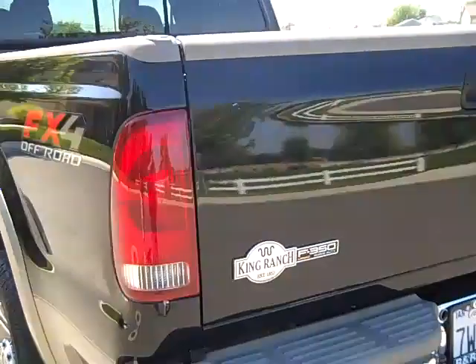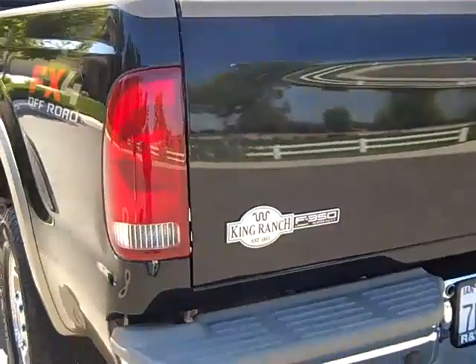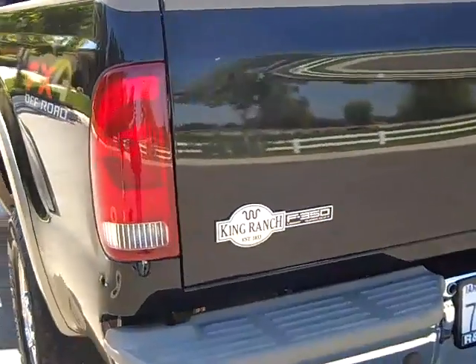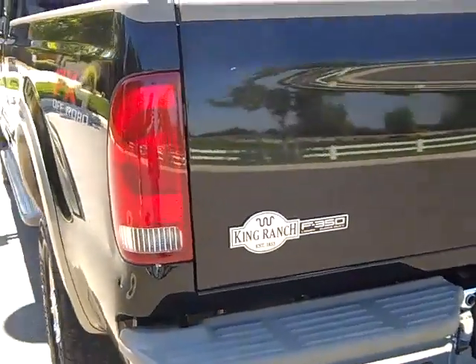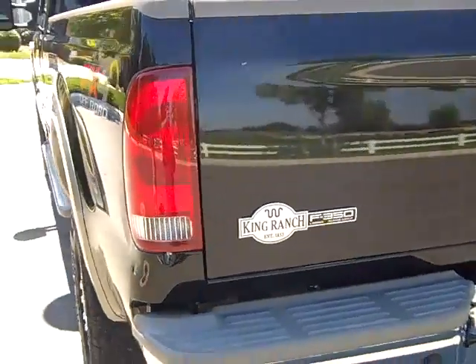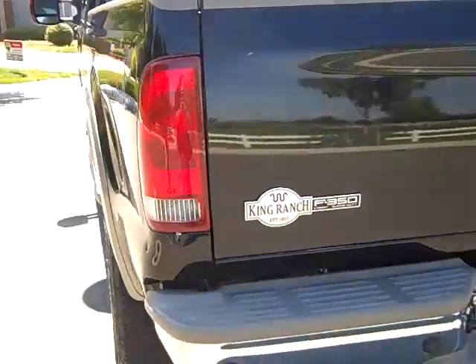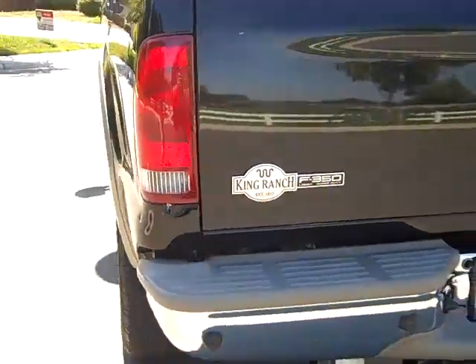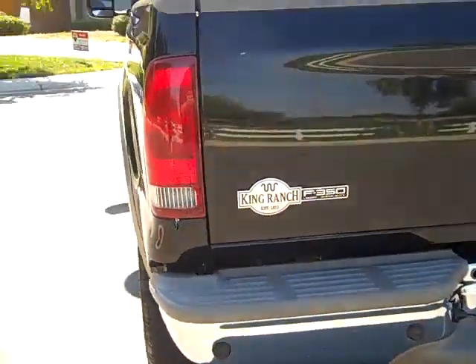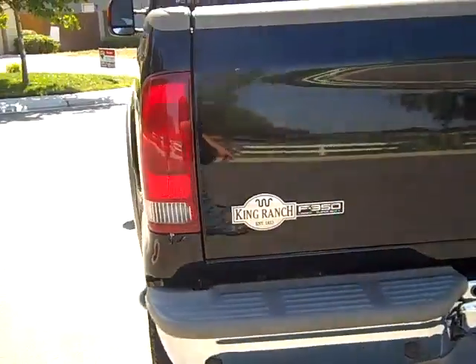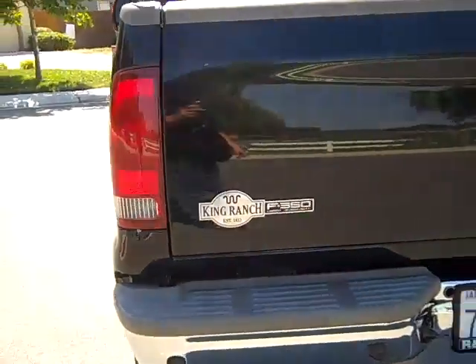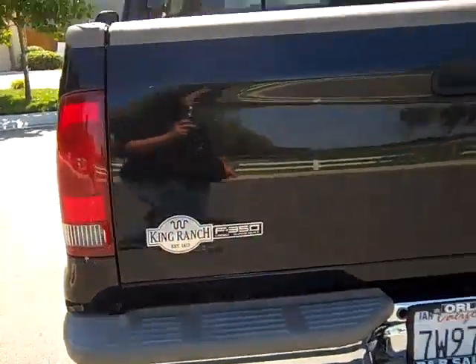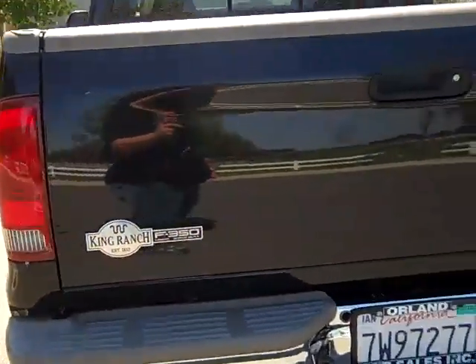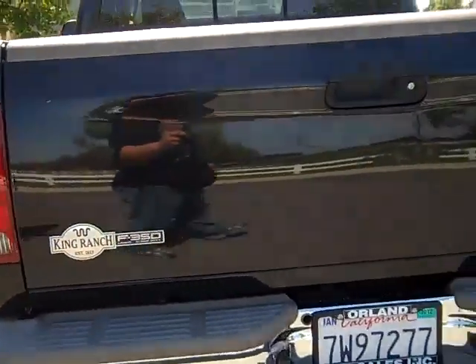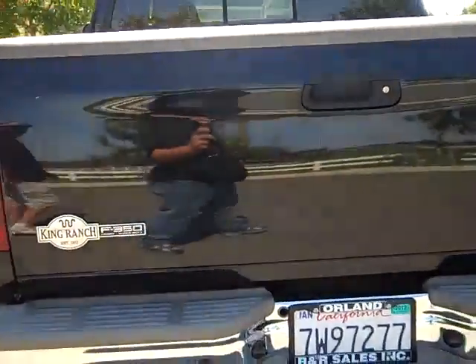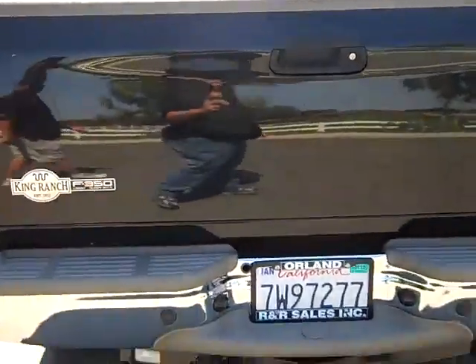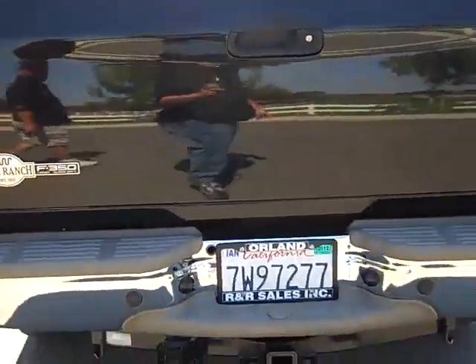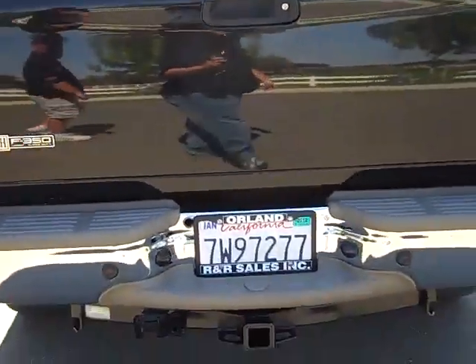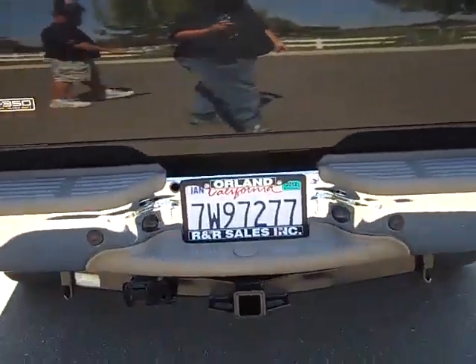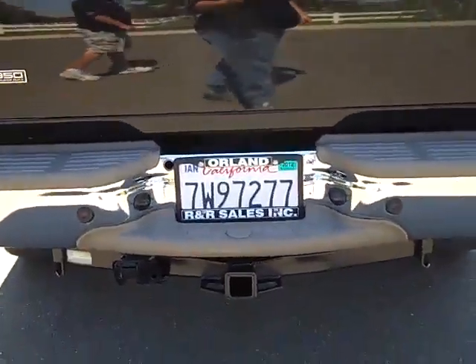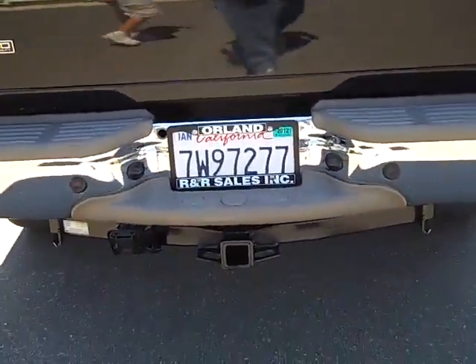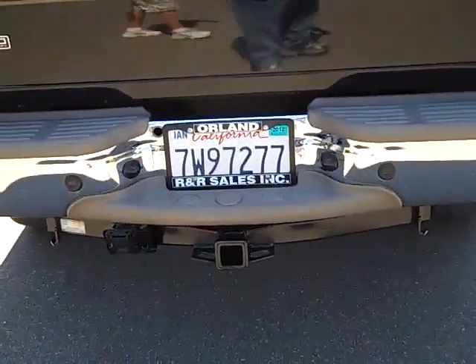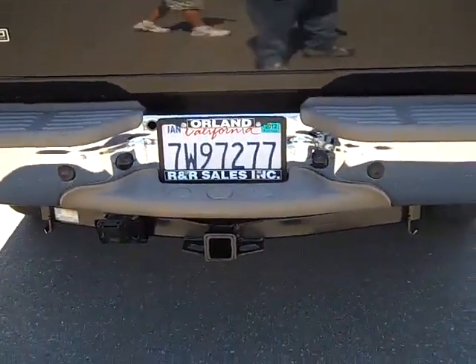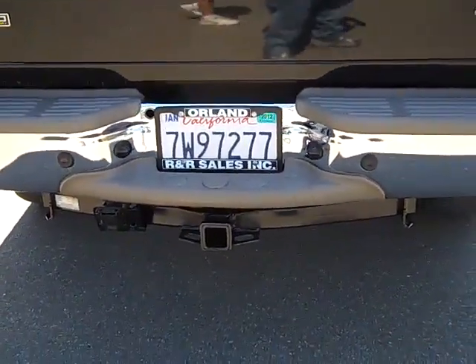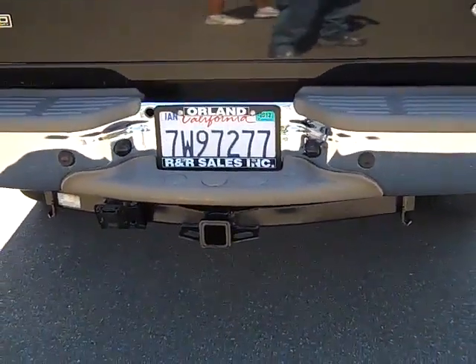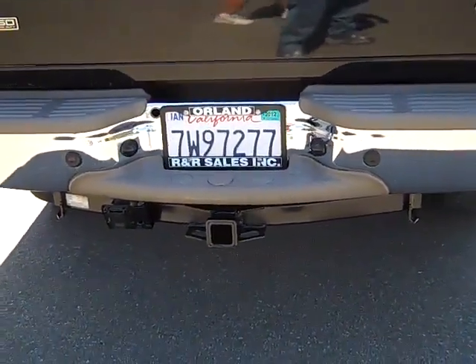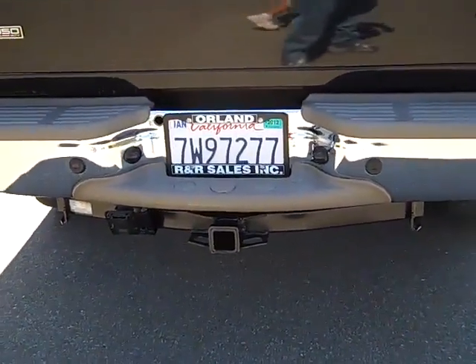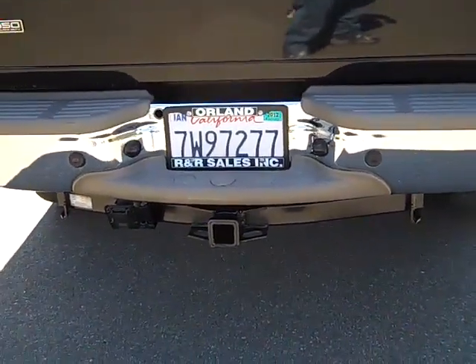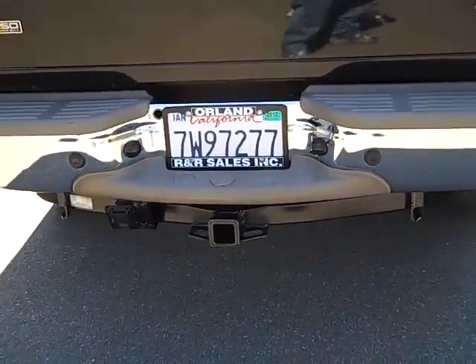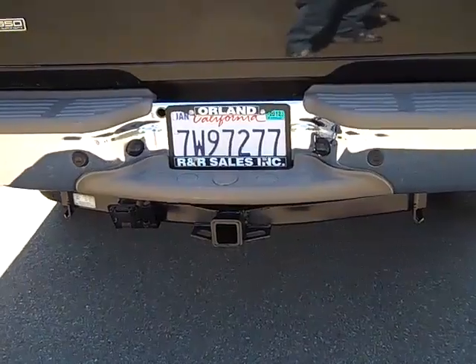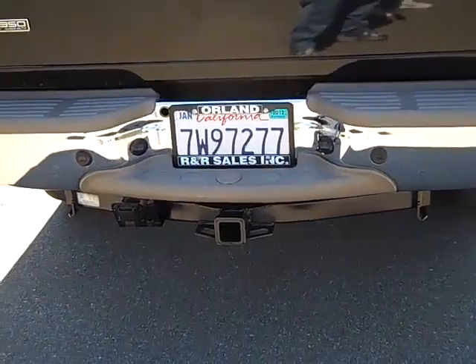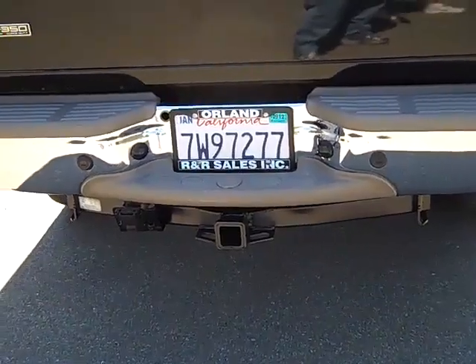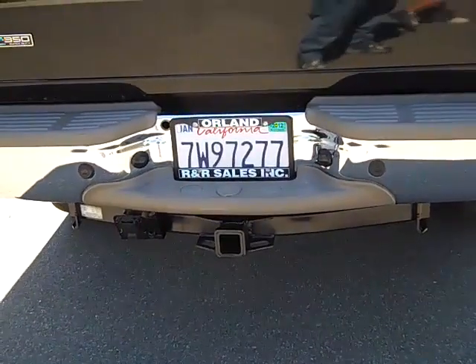Once again this is the King Ranch Edition. It has the nice tow package, ready to pull whatever you need to pull.